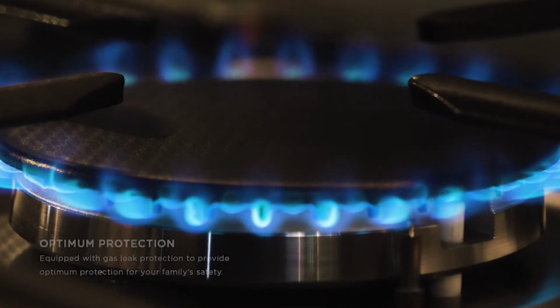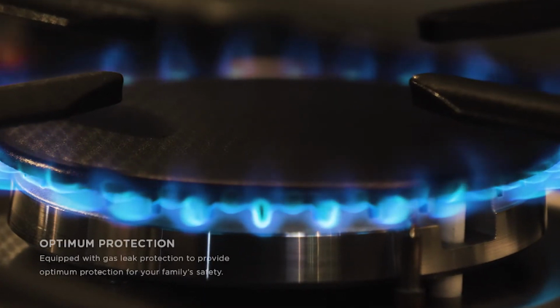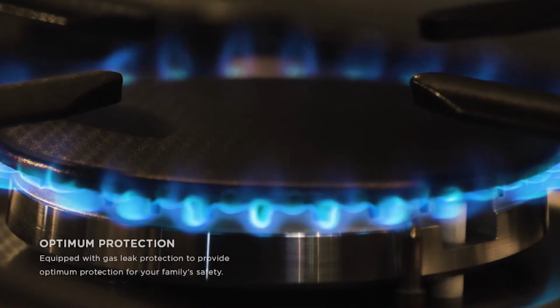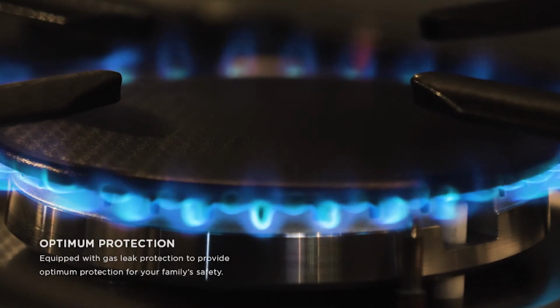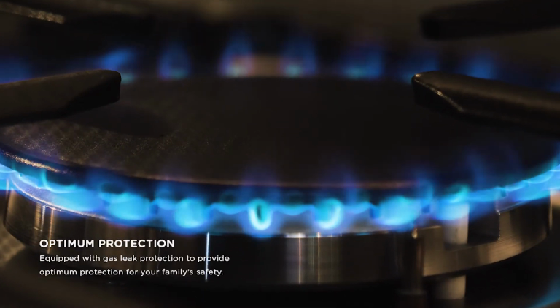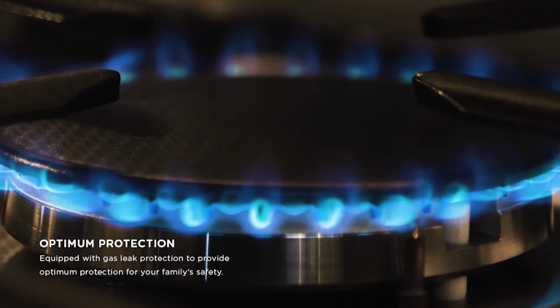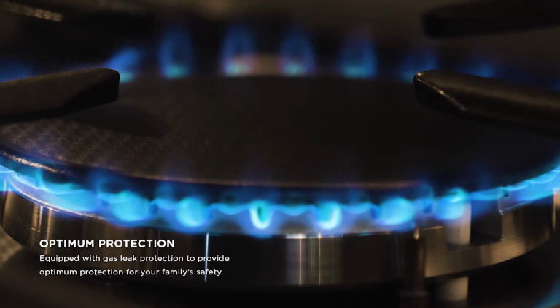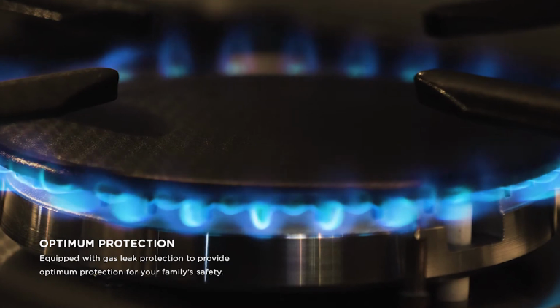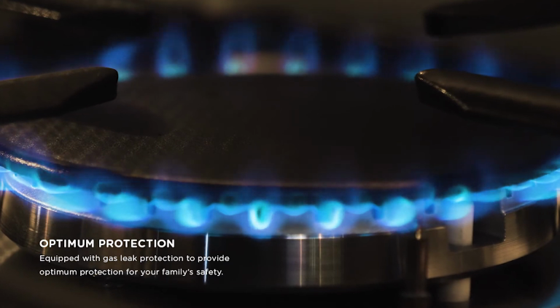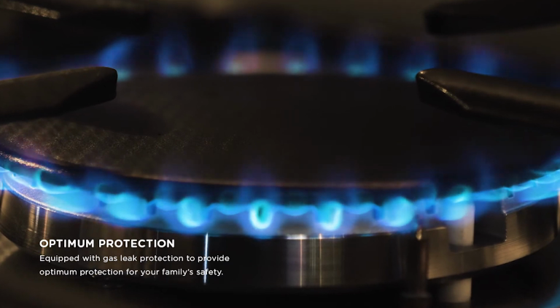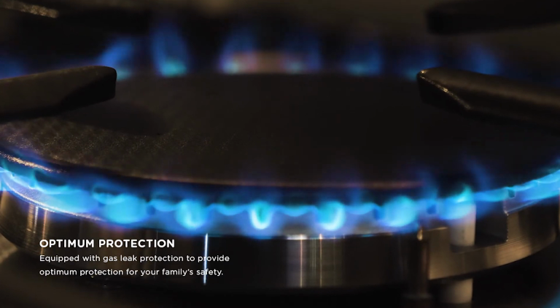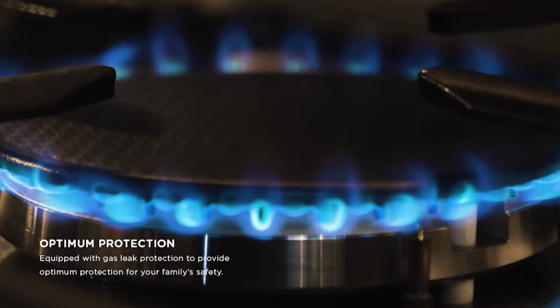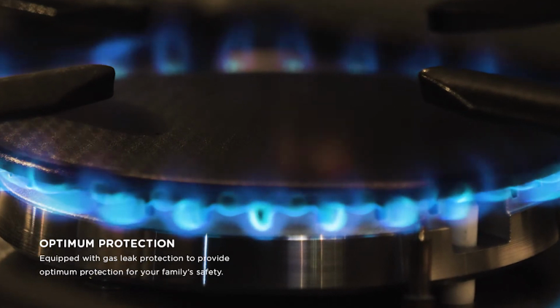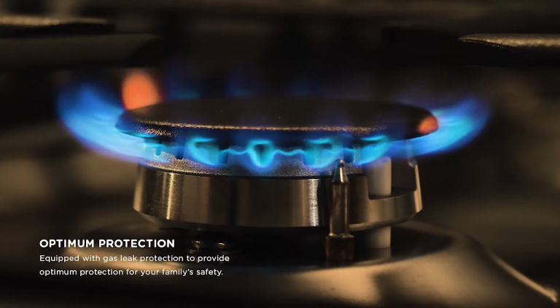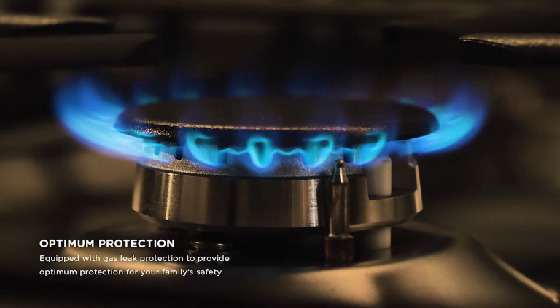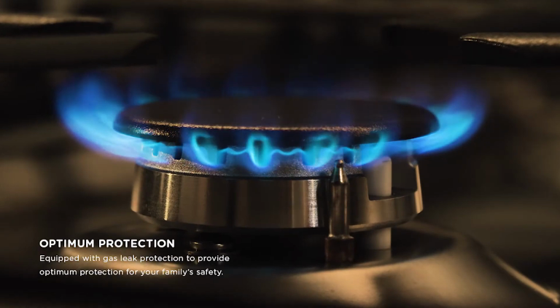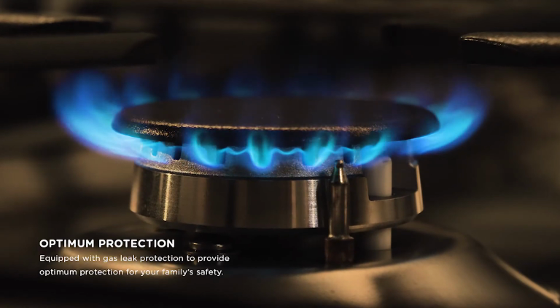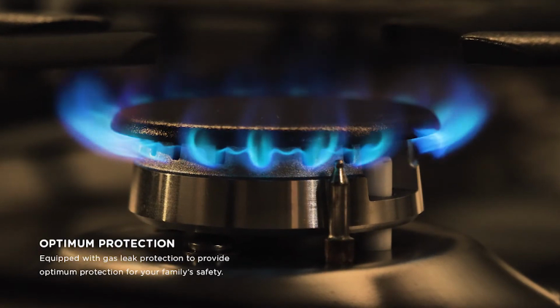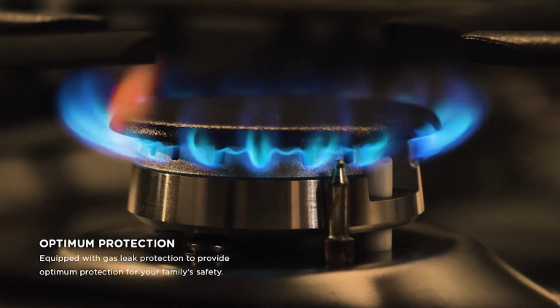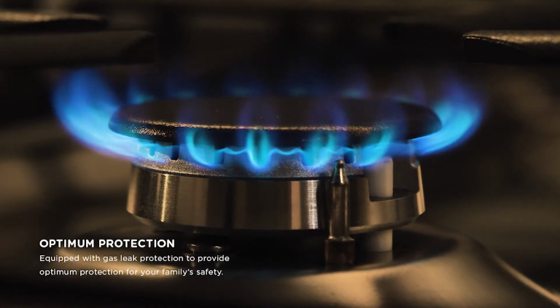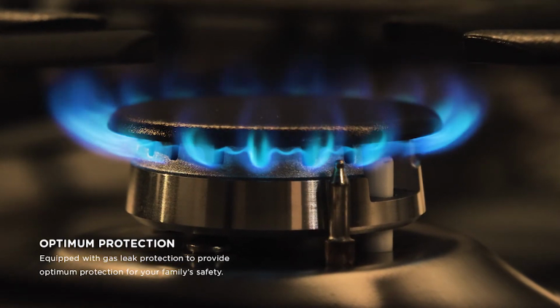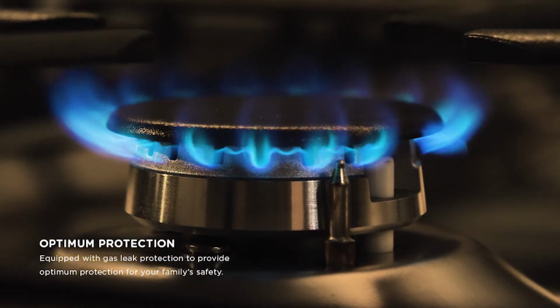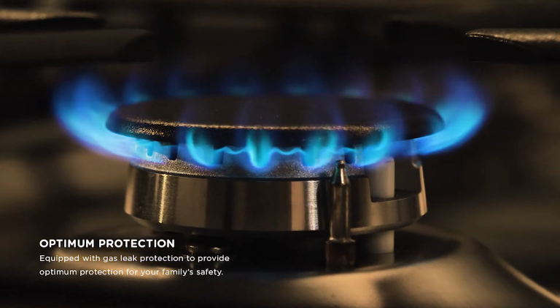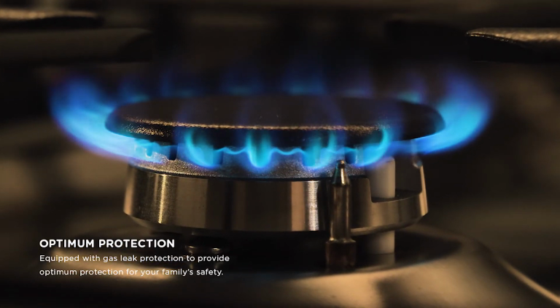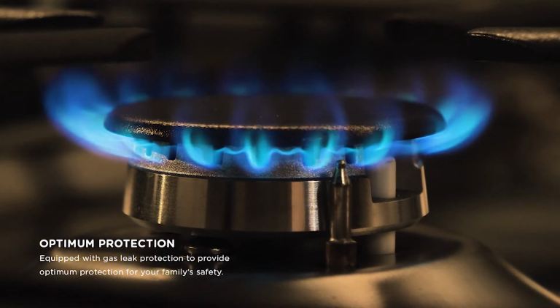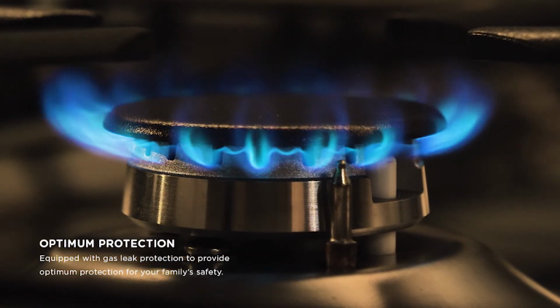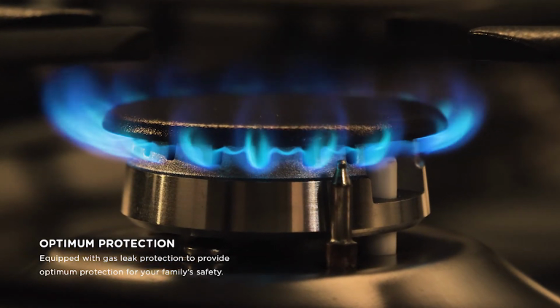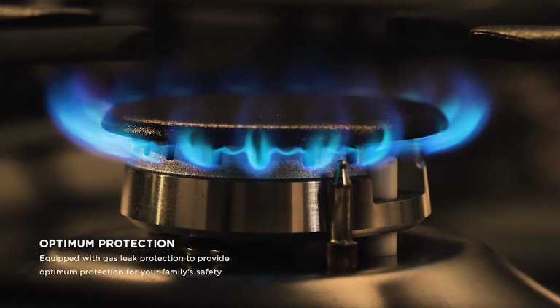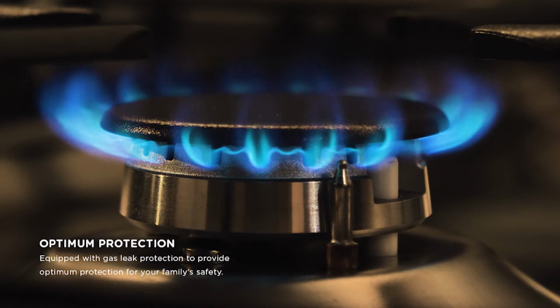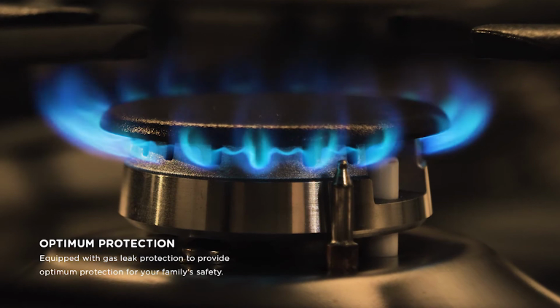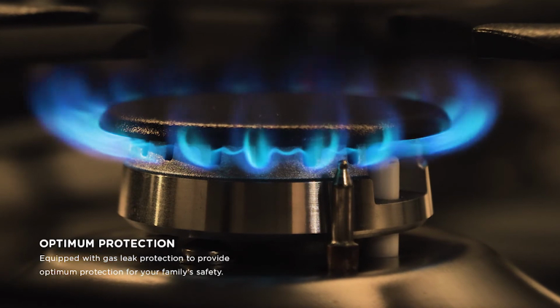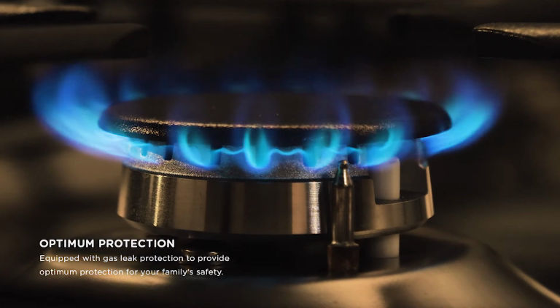Equipped with optimum protection, this cooker is provided with gas safety technology to ensure yours and your family's safety.